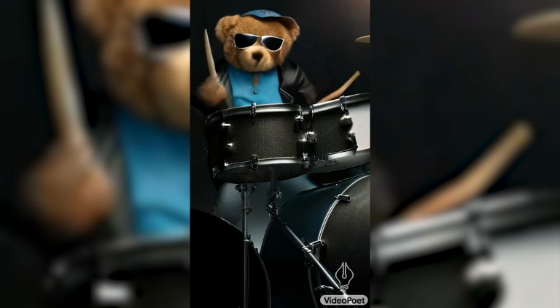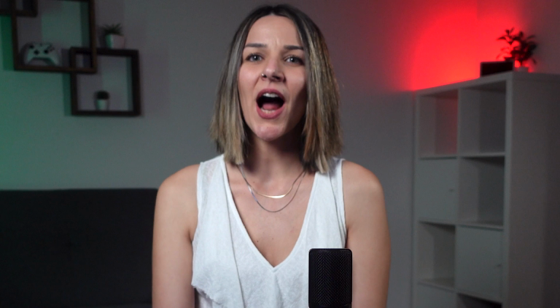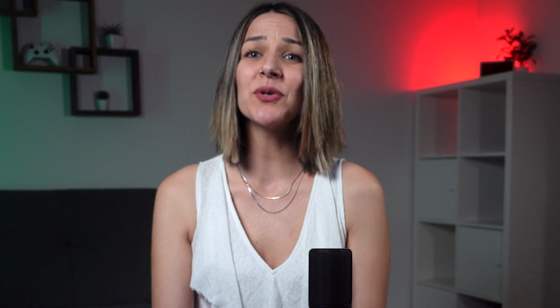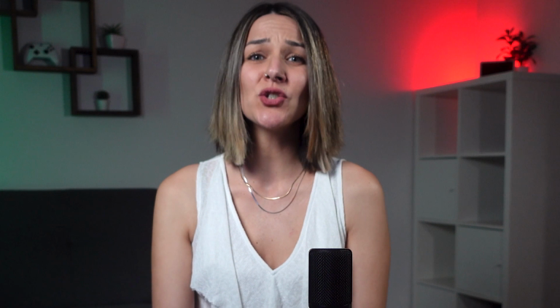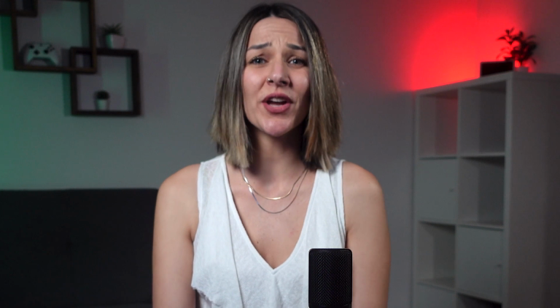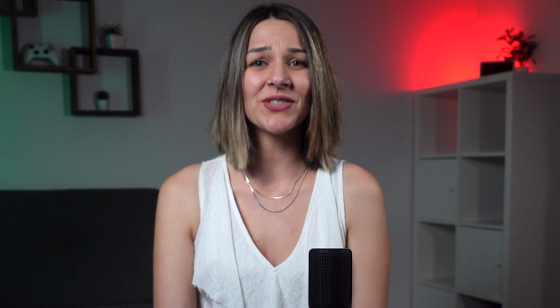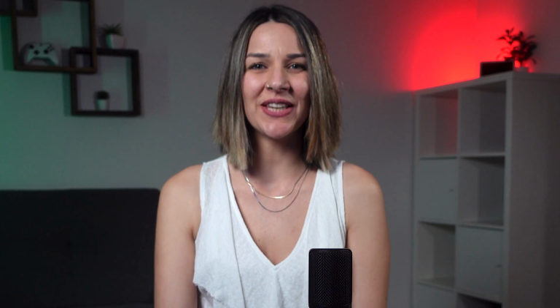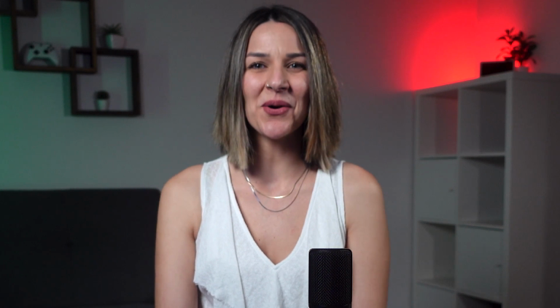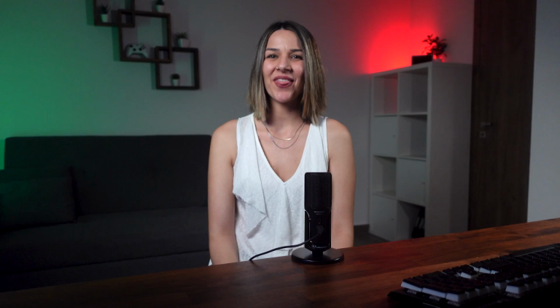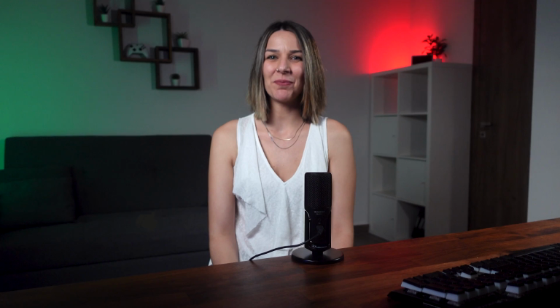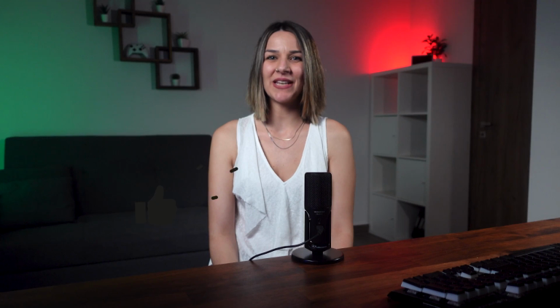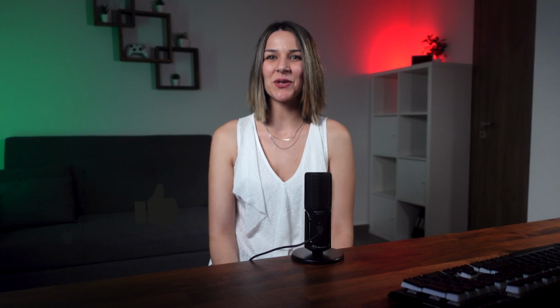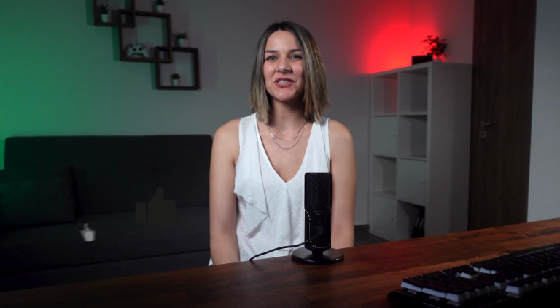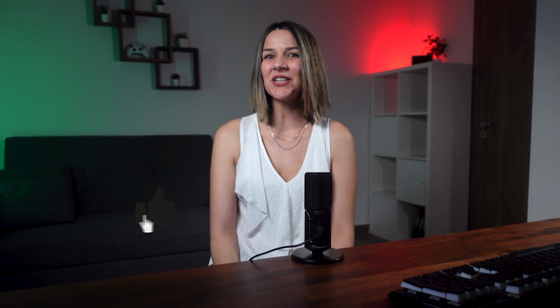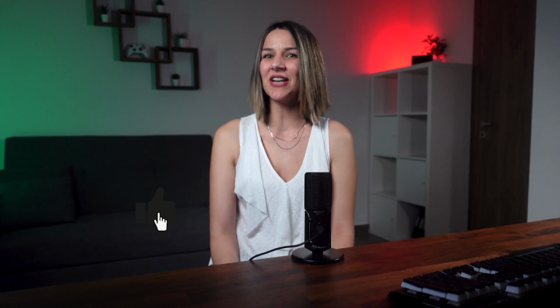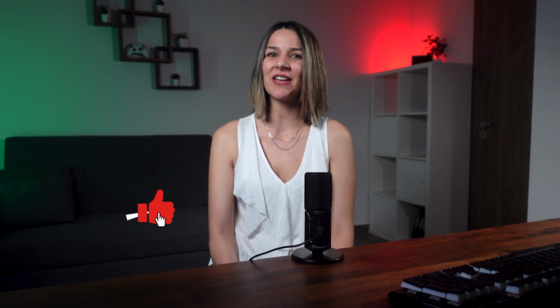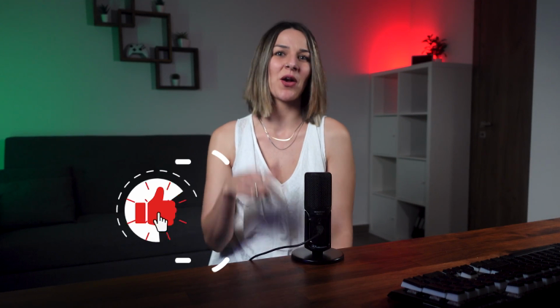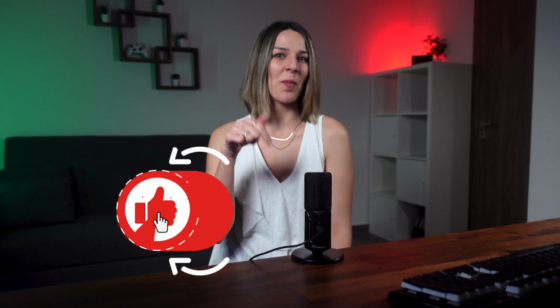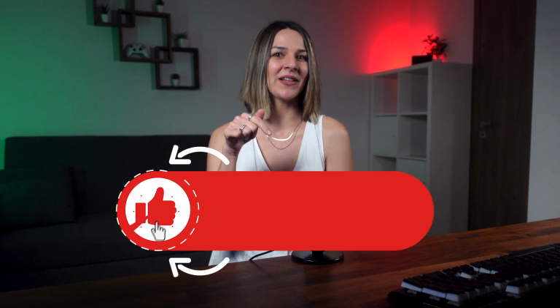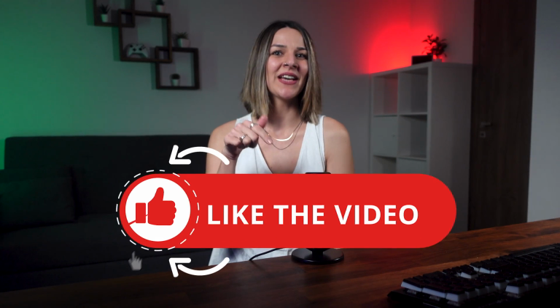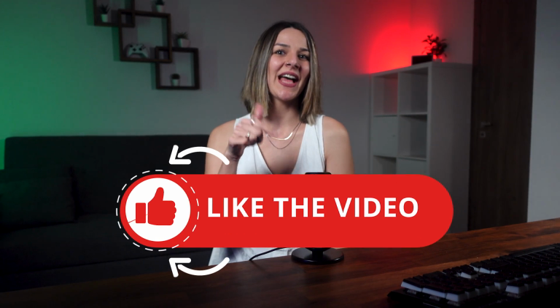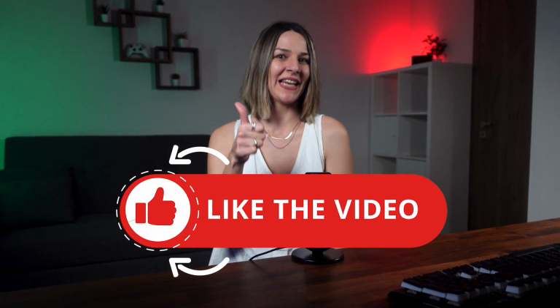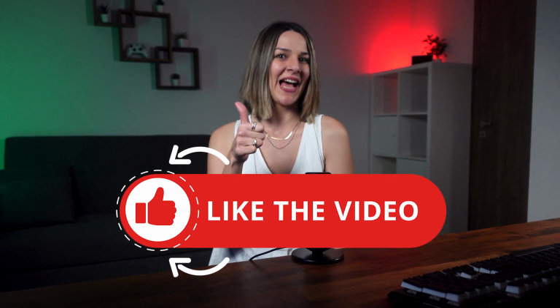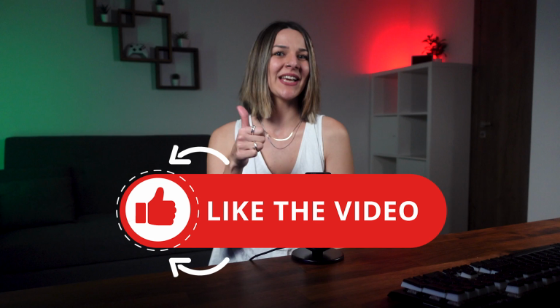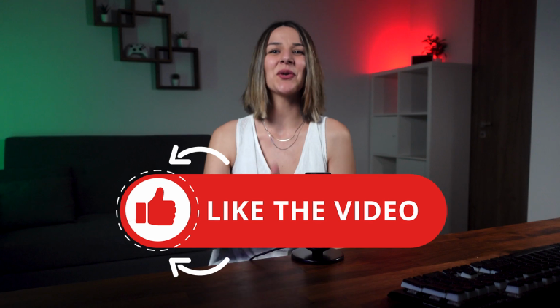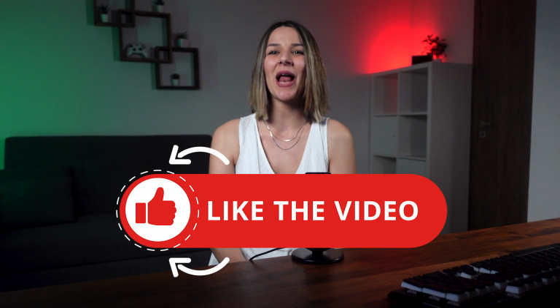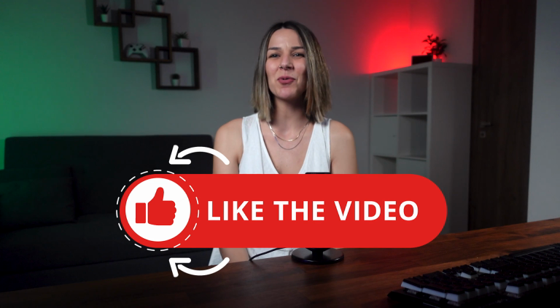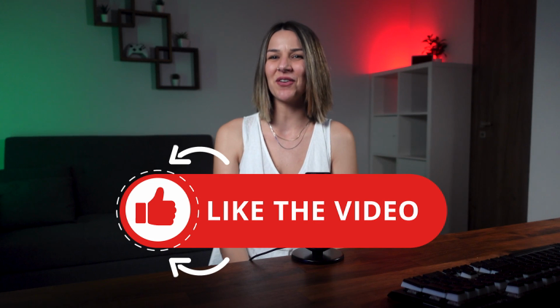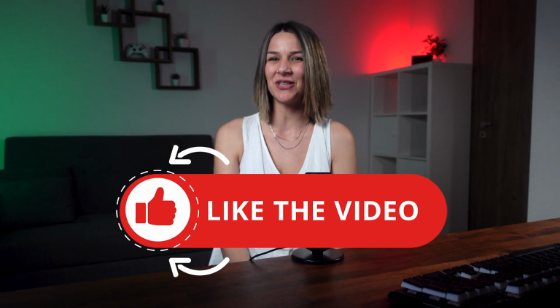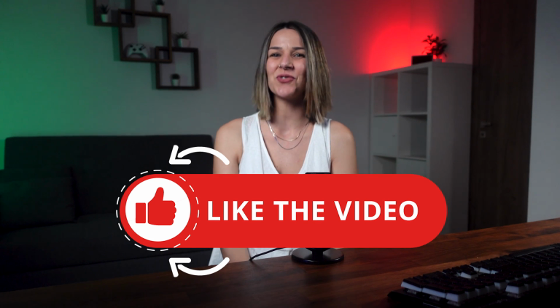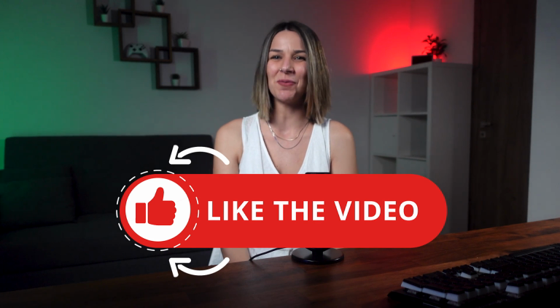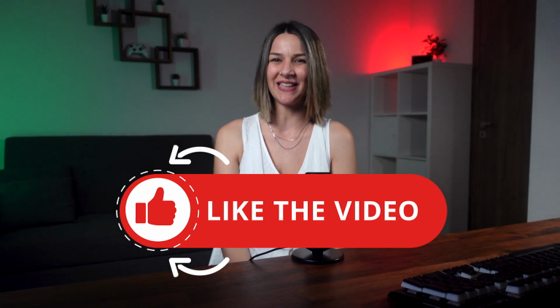Are you enjoying this video? Then please consider leaving a comment and a like to help with the video's visibility.